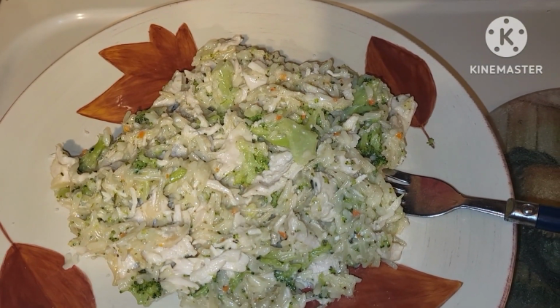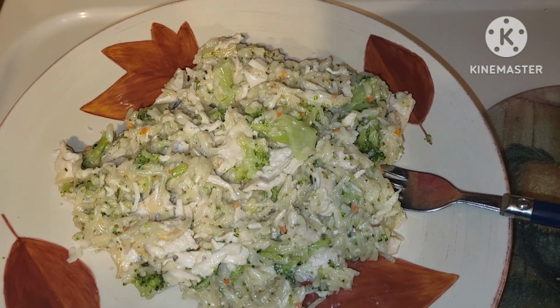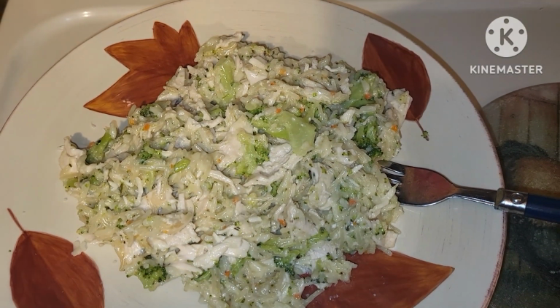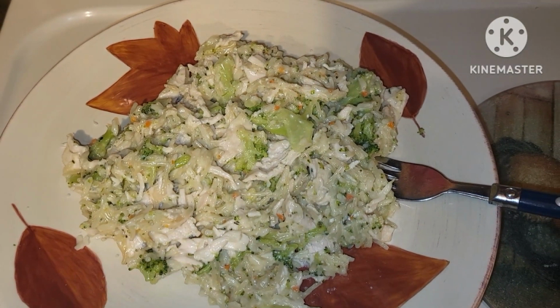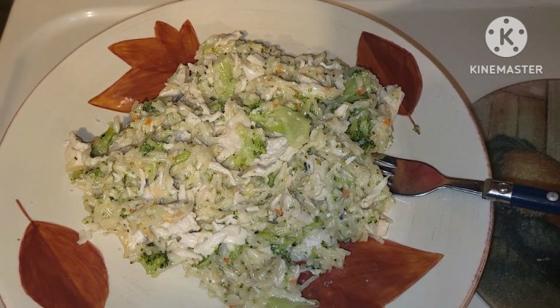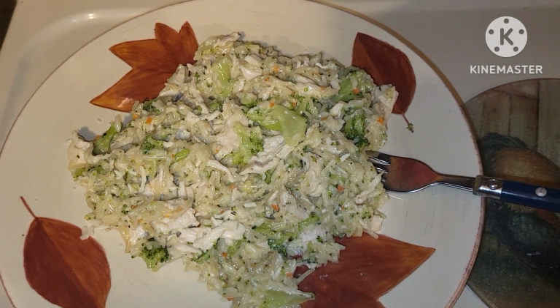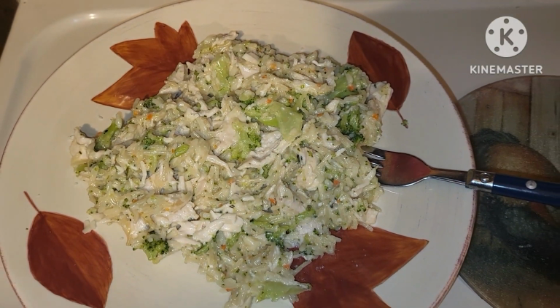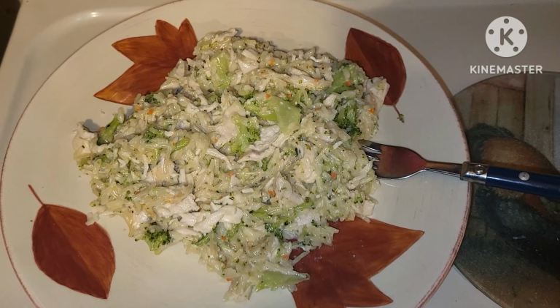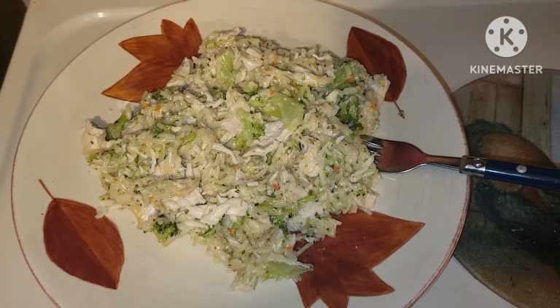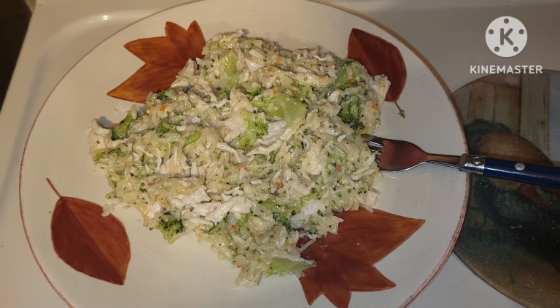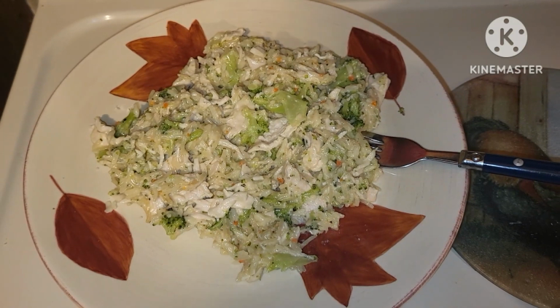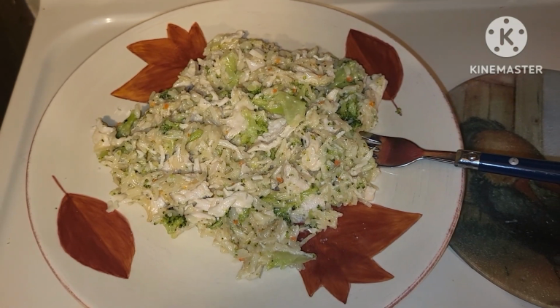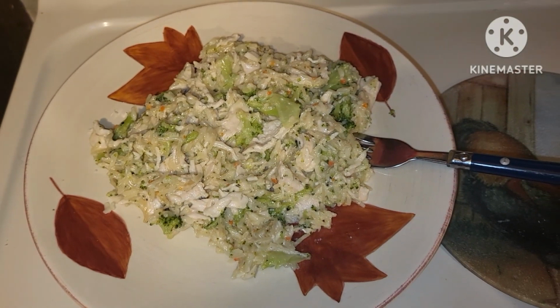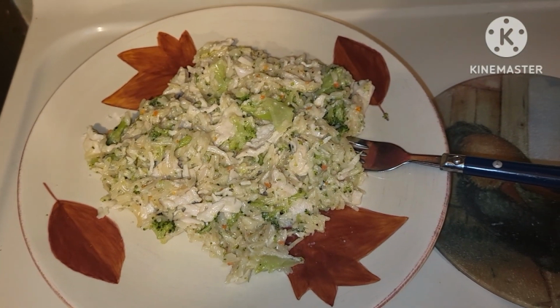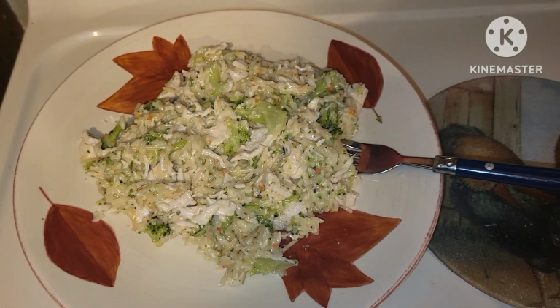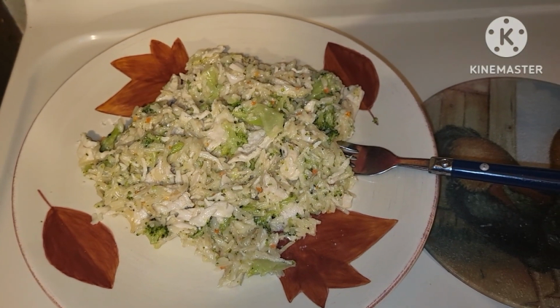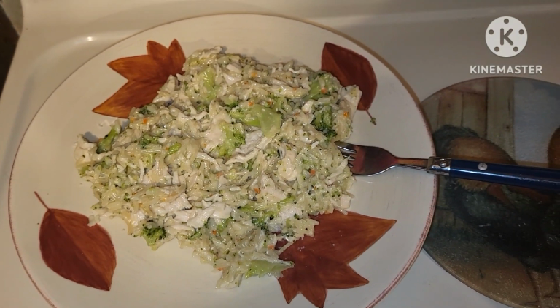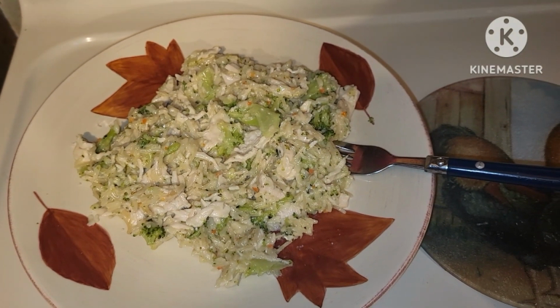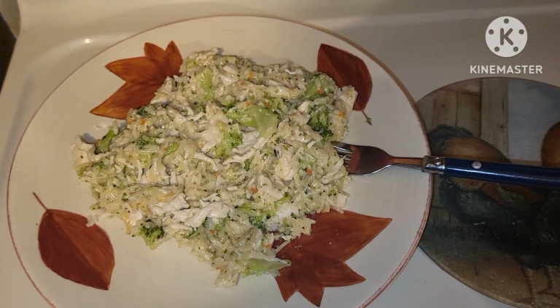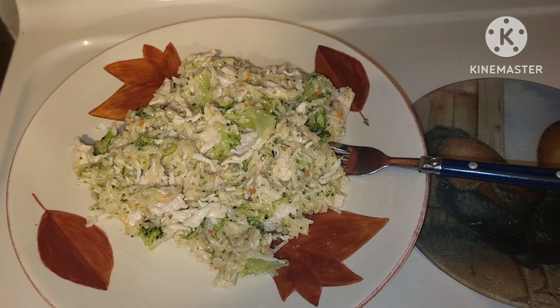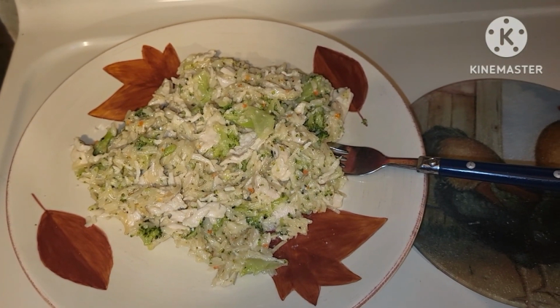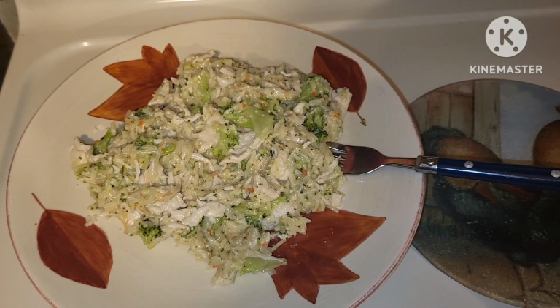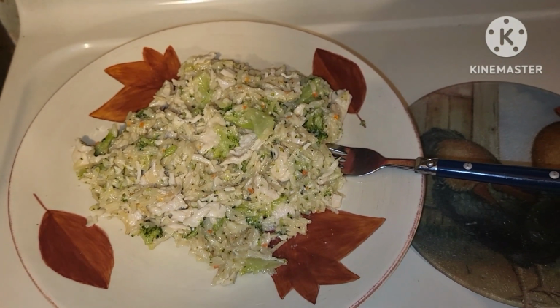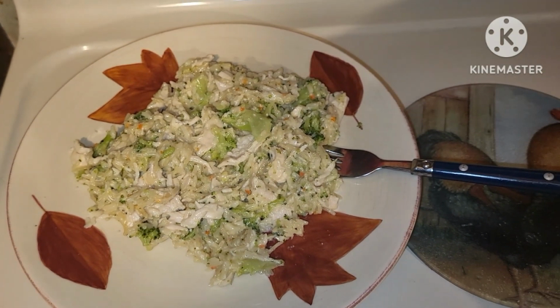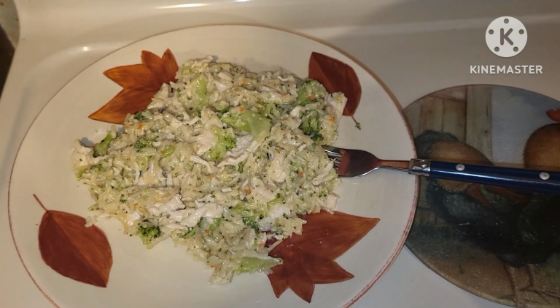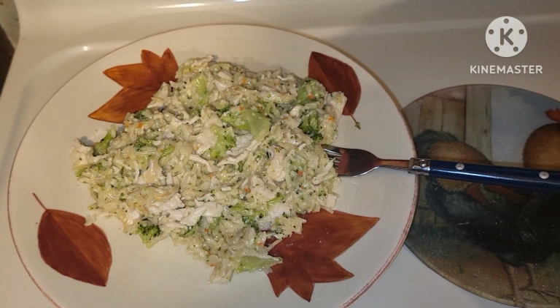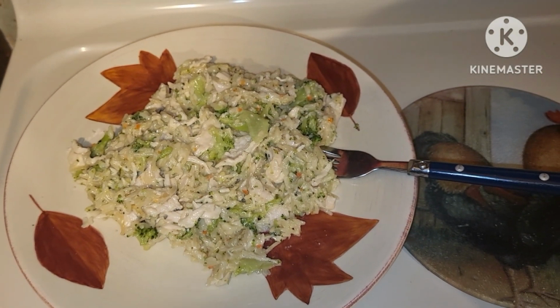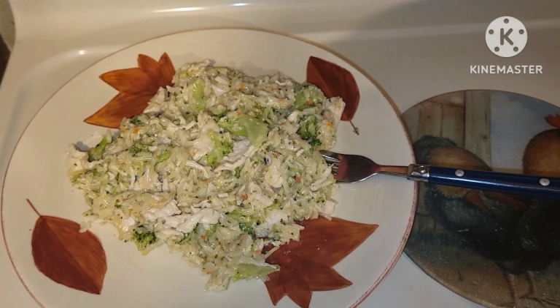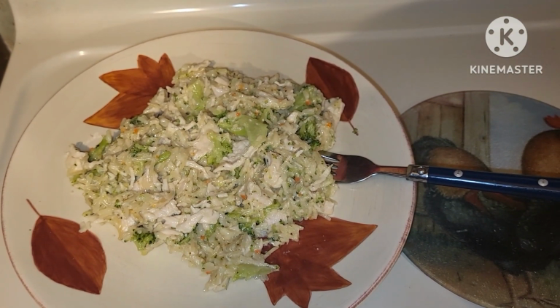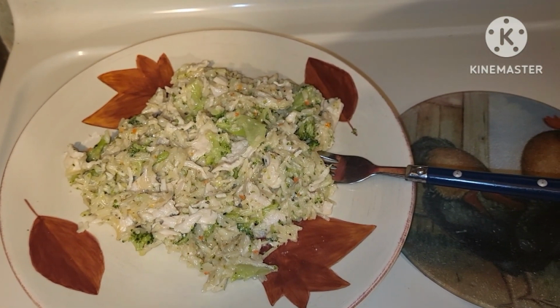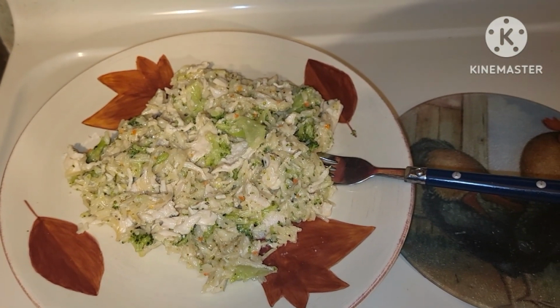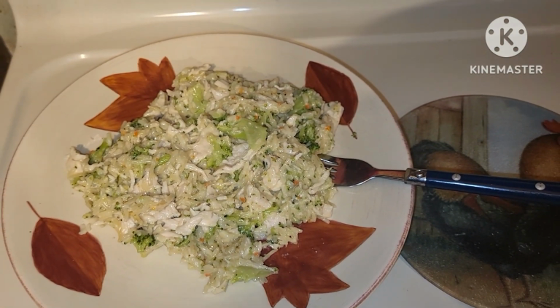We have it all stirred together, and we're going to plate it up and enjoy this creamy chicken rice one-pot meal. And that's what's for dinner tonight — it's delicious and satisfying. Hope you all can give it a try.